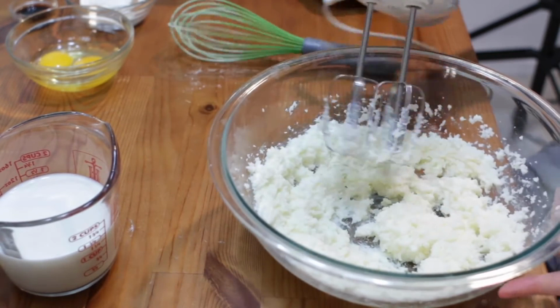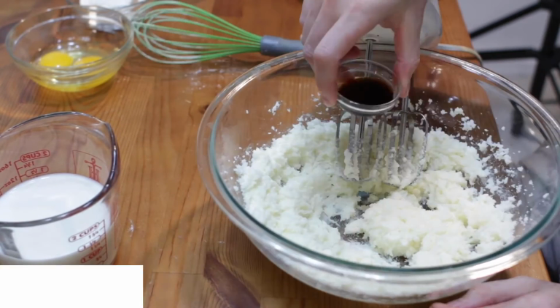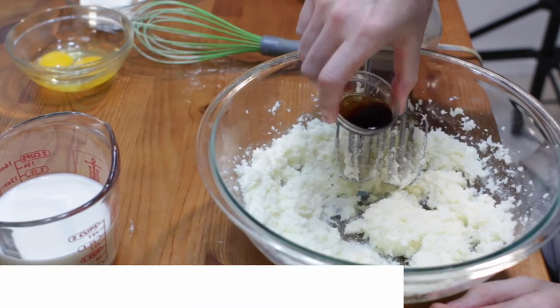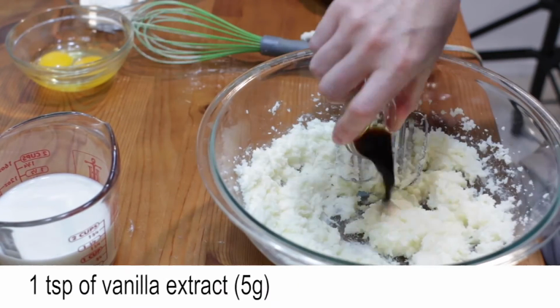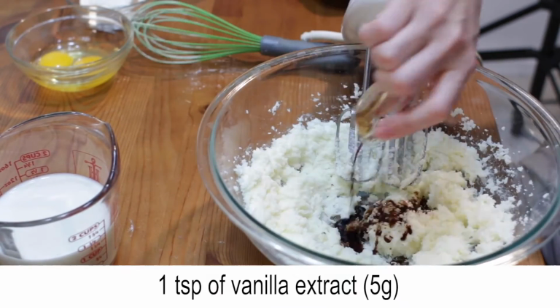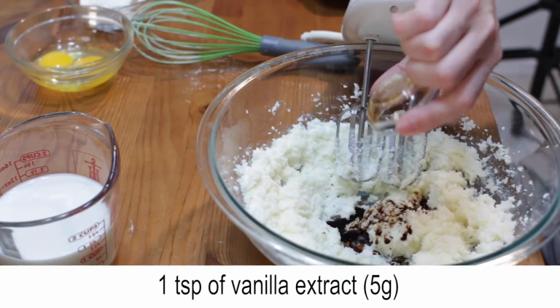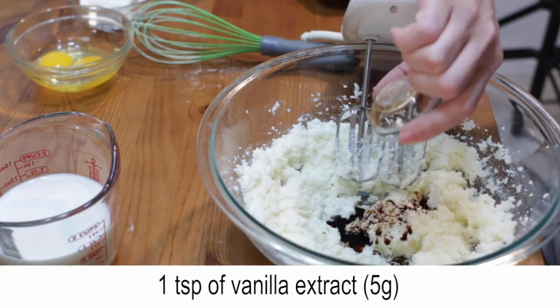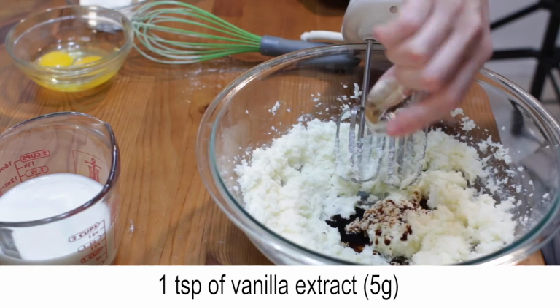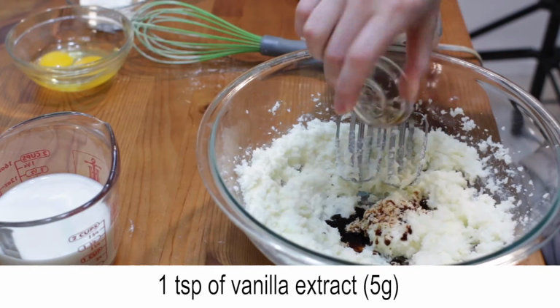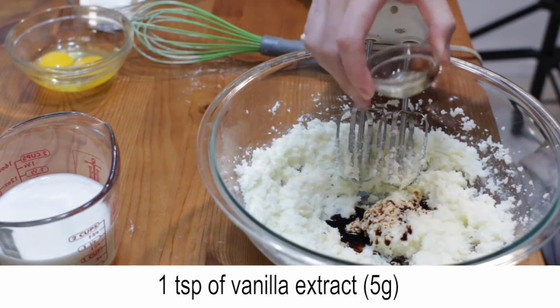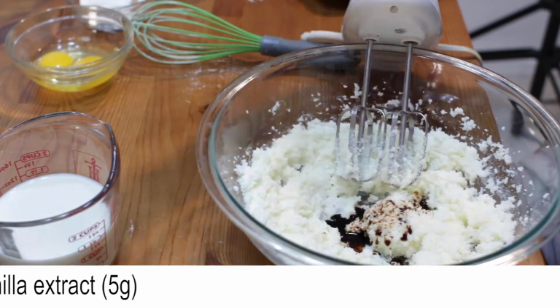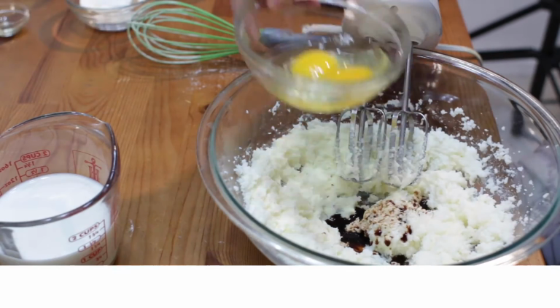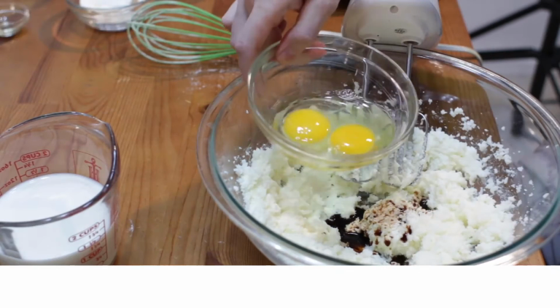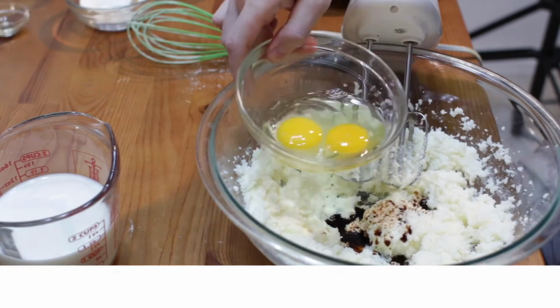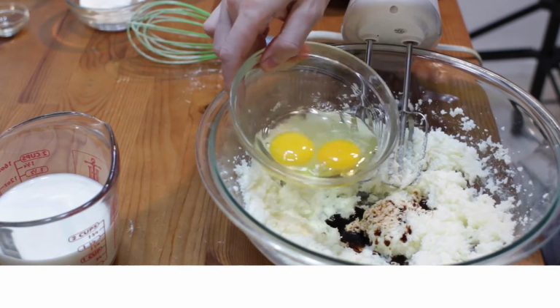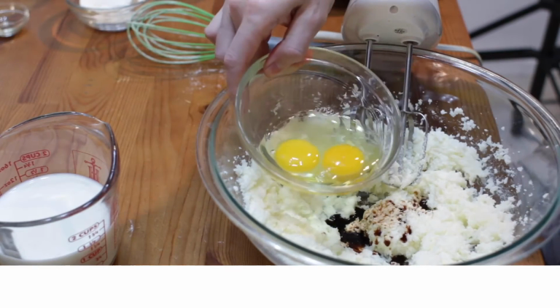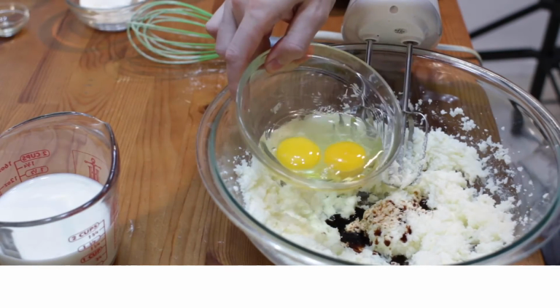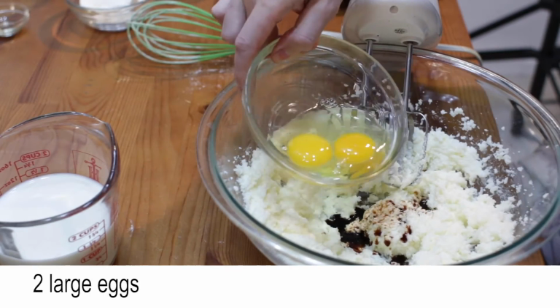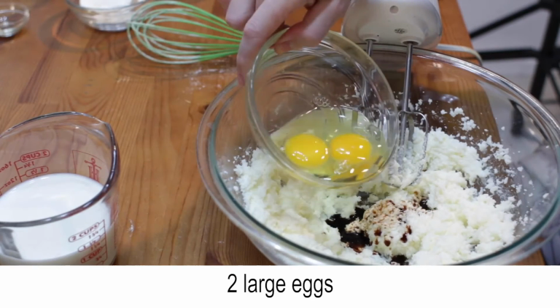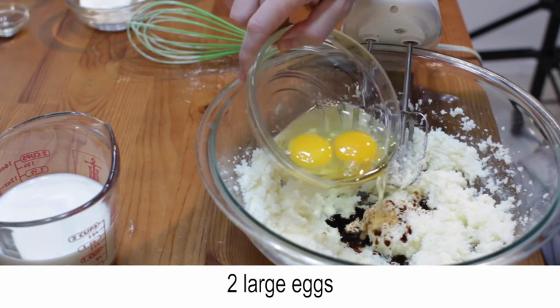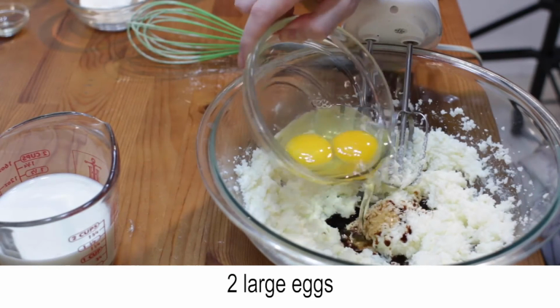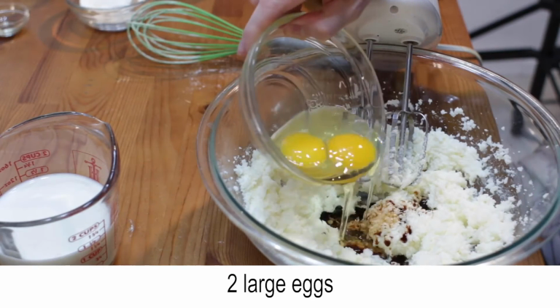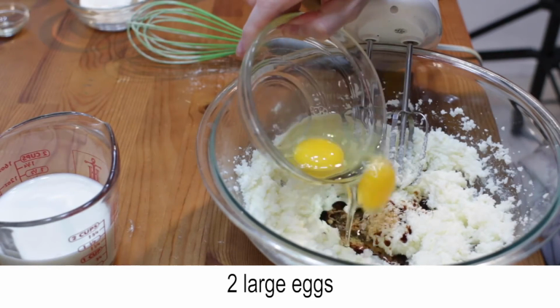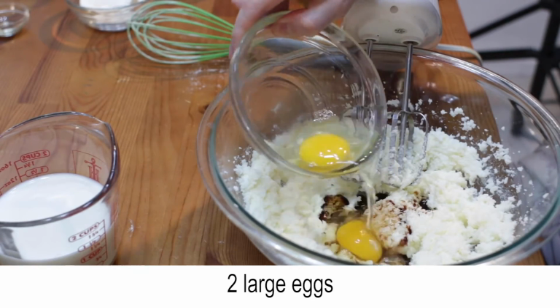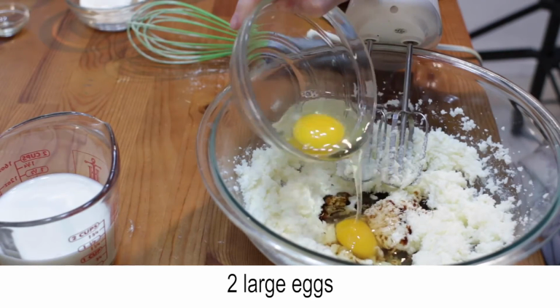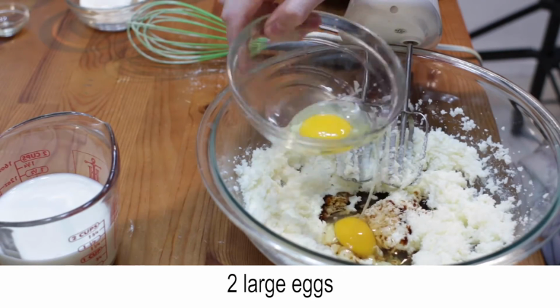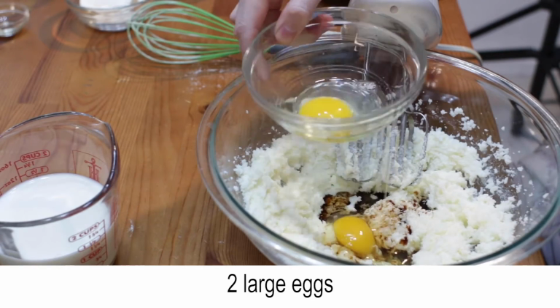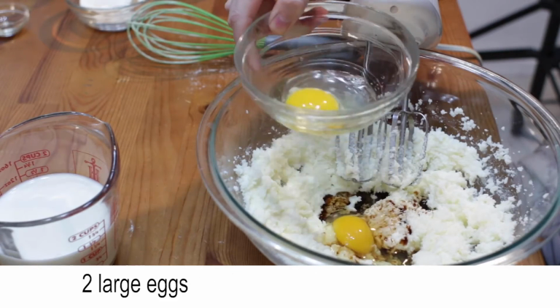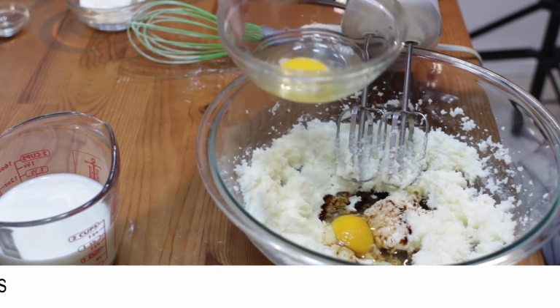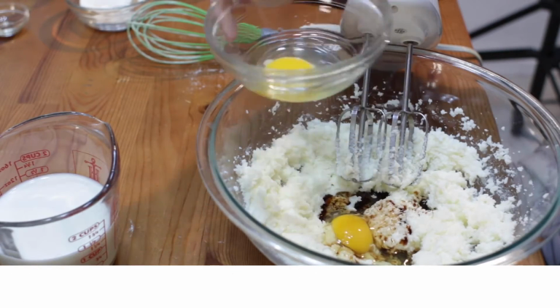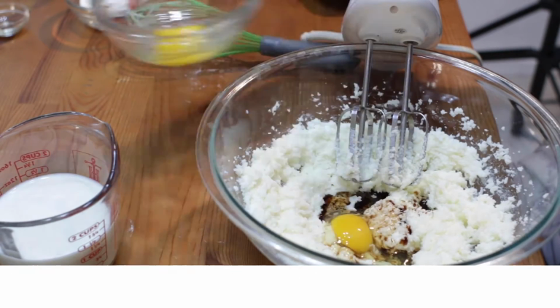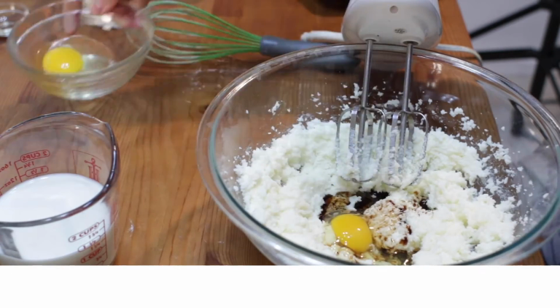Then add one teaspoon of vanilla extract and two large eggs, one at a time, mixing in between.